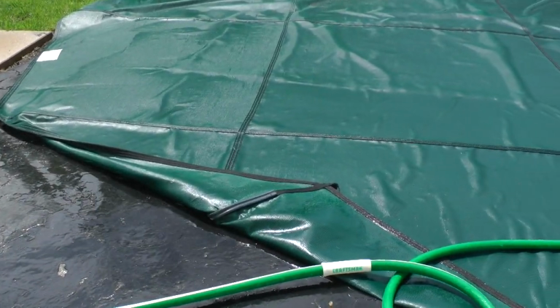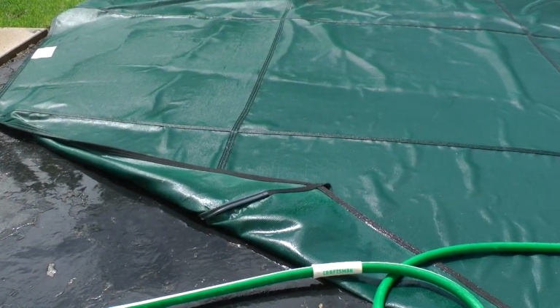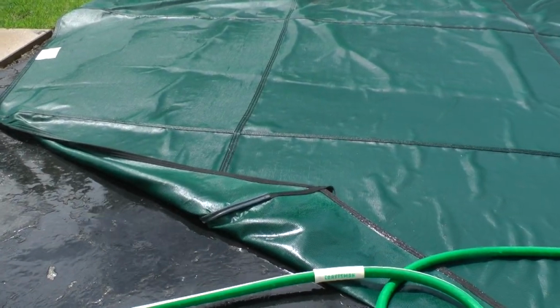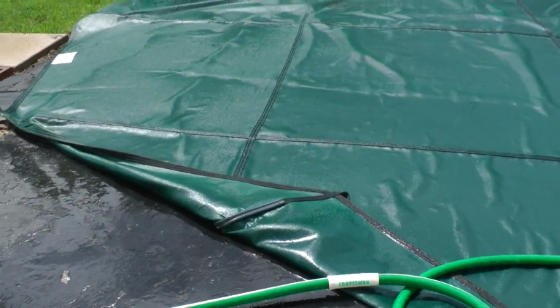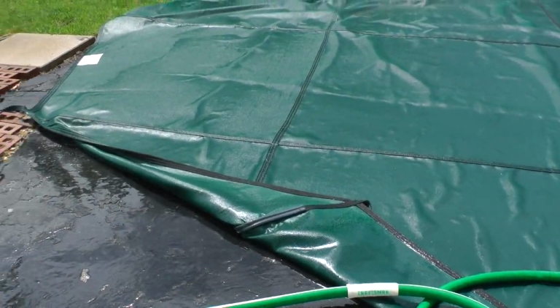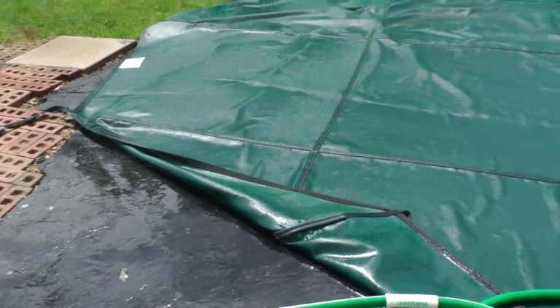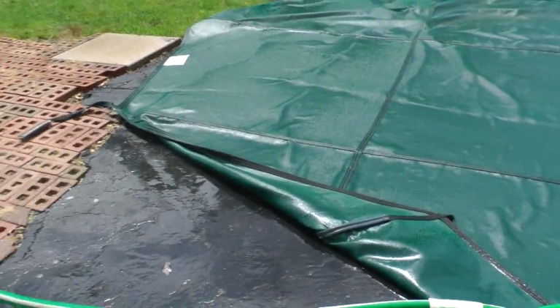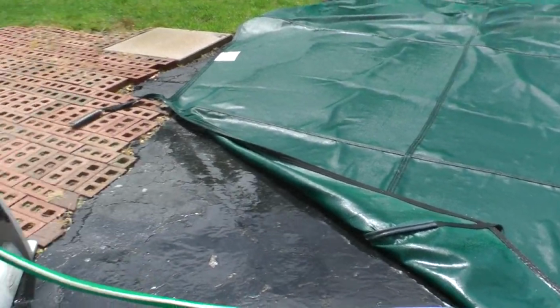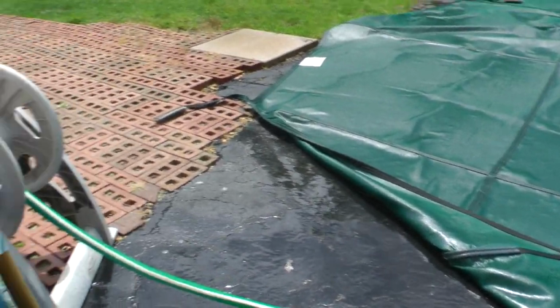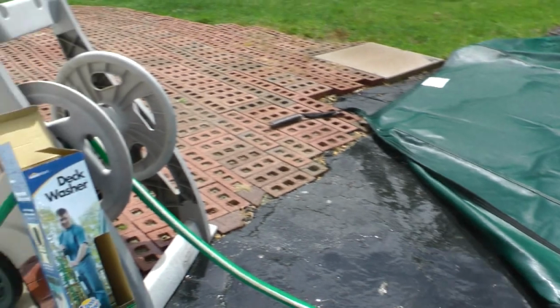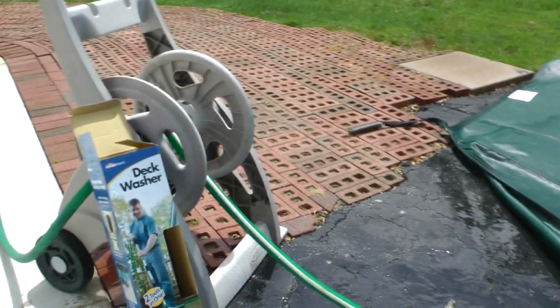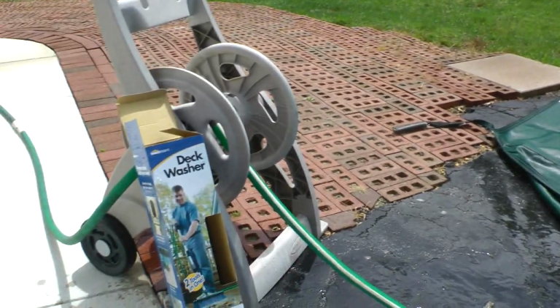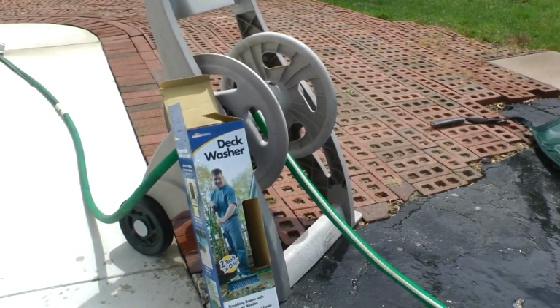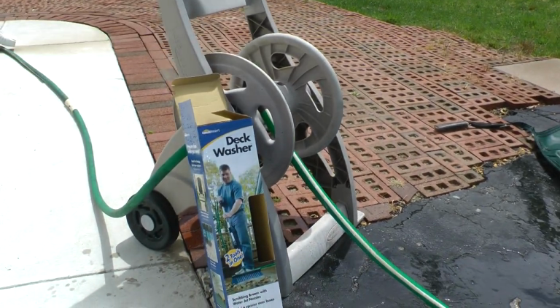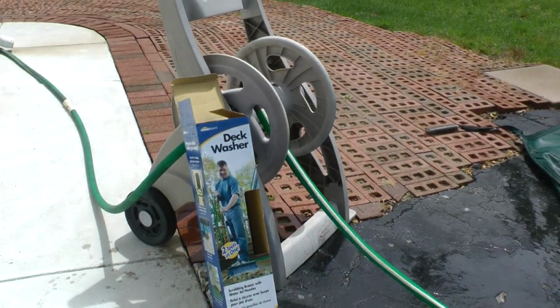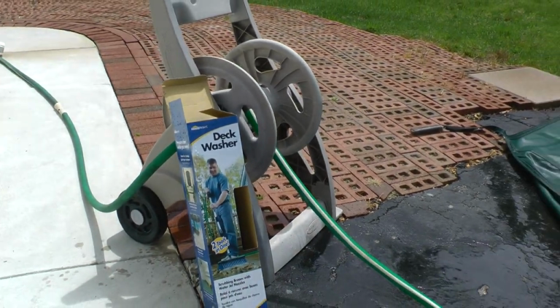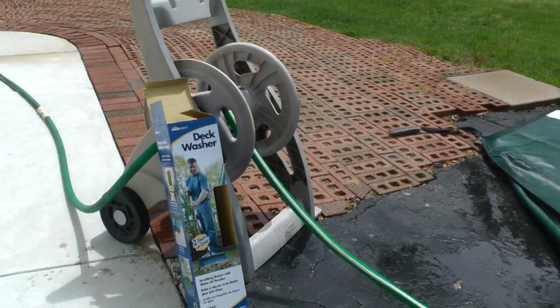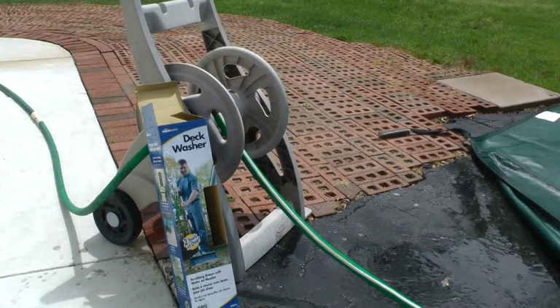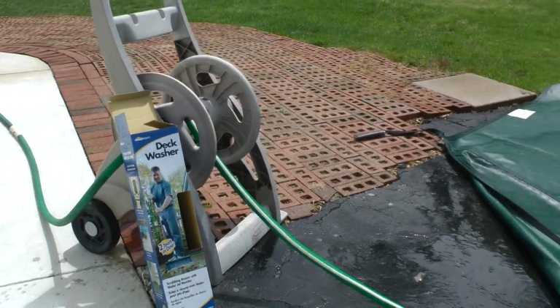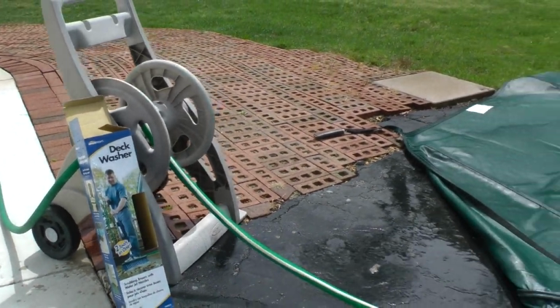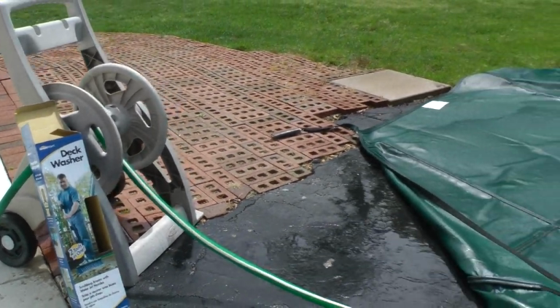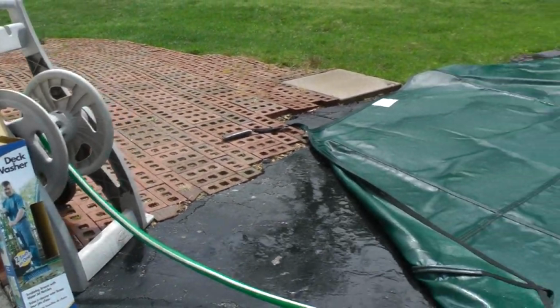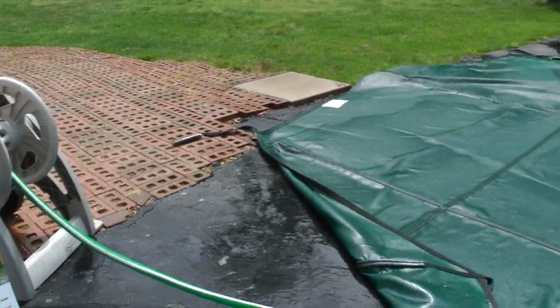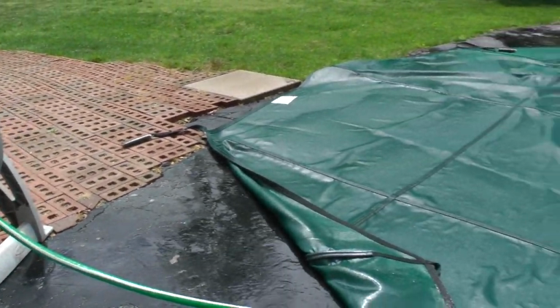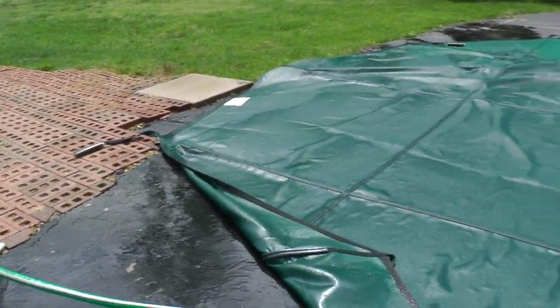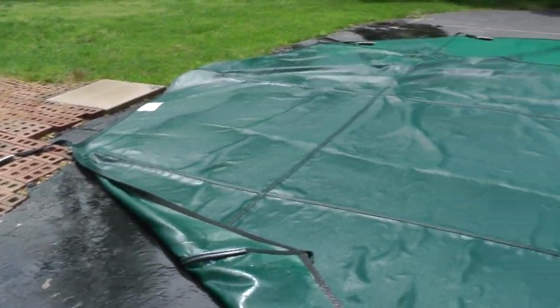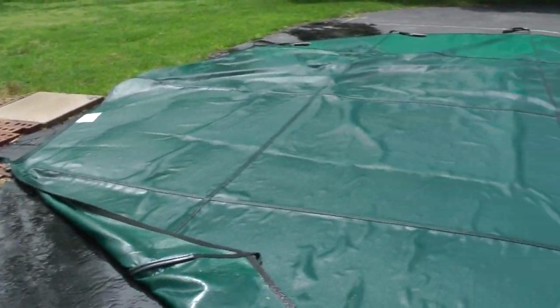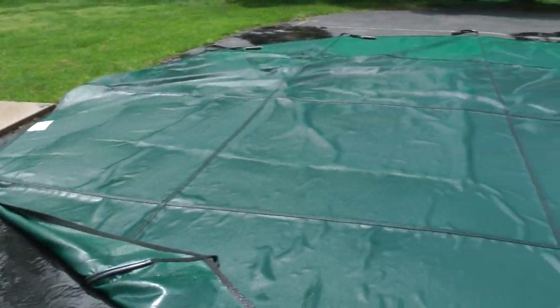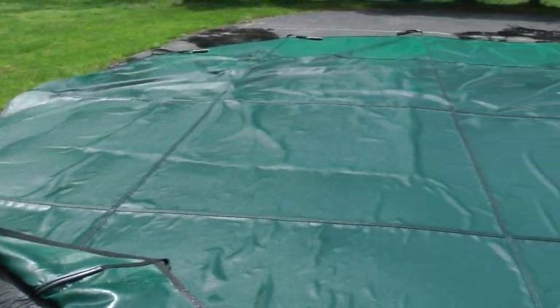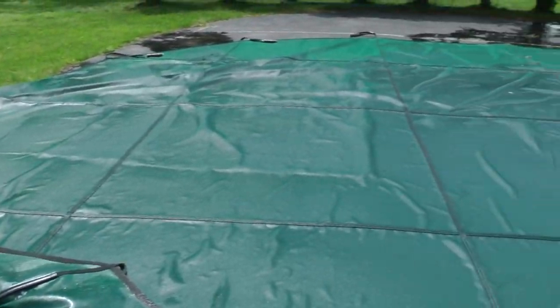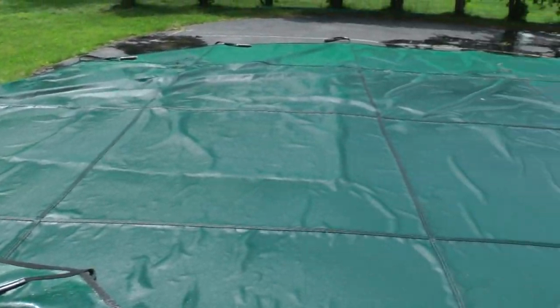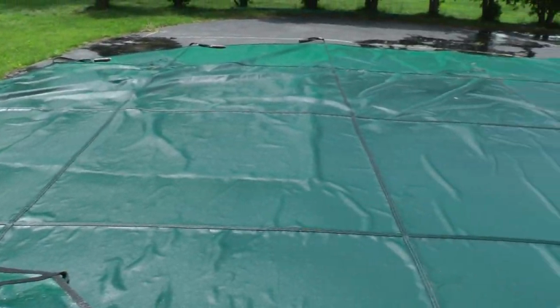Great for driveways, sidewalks, decks. Today we're trying it on a pool cover.